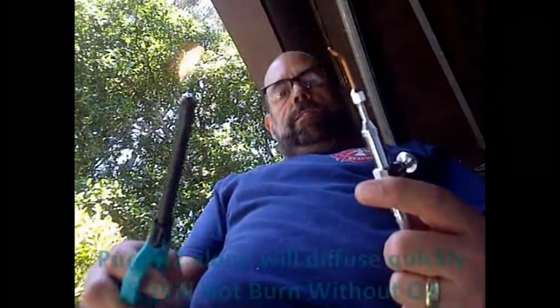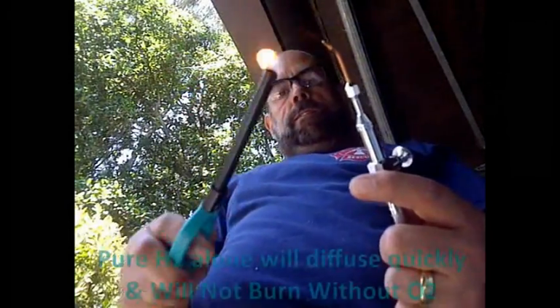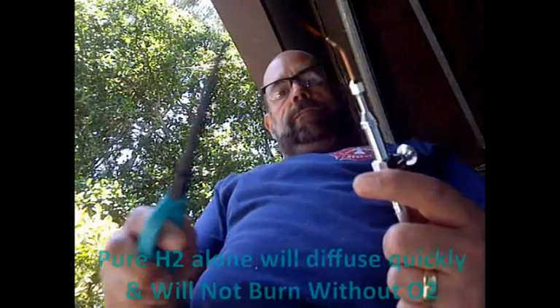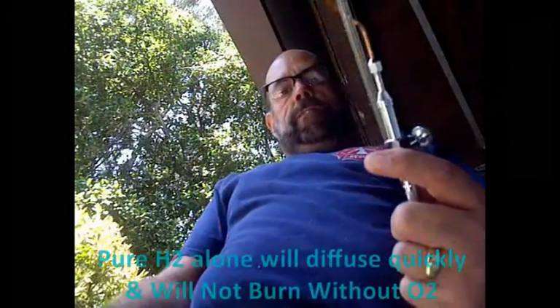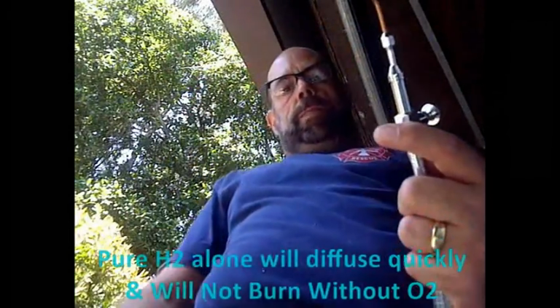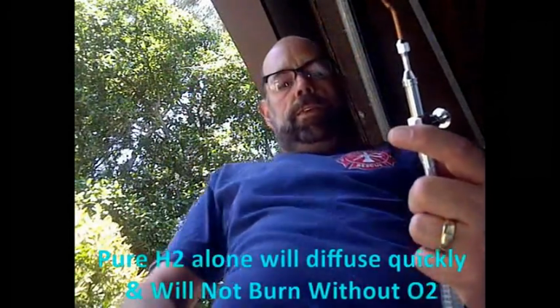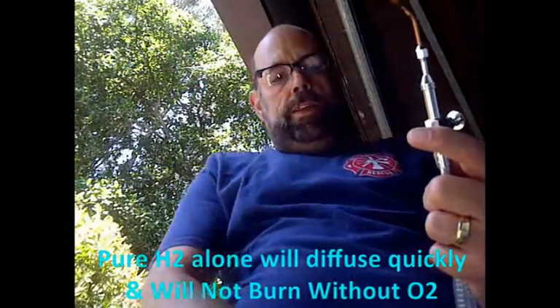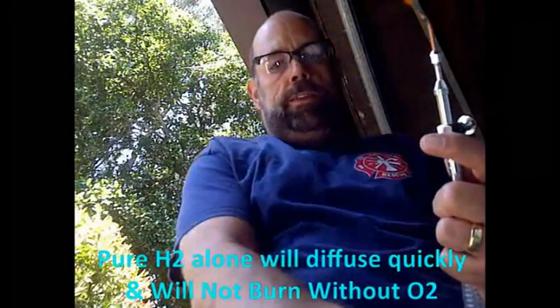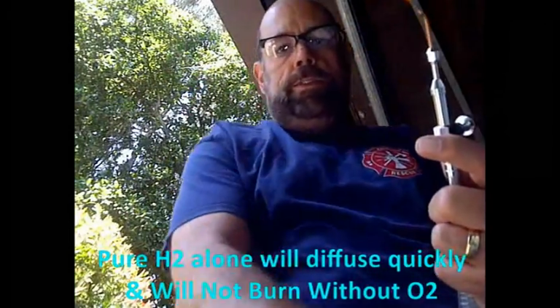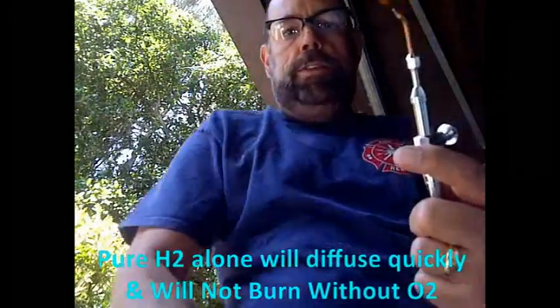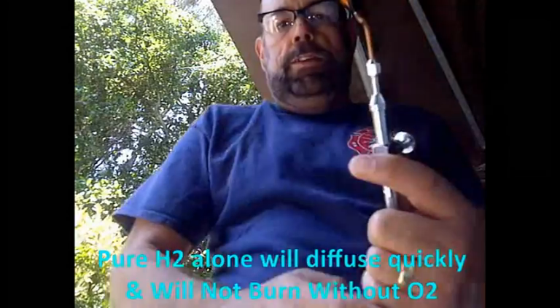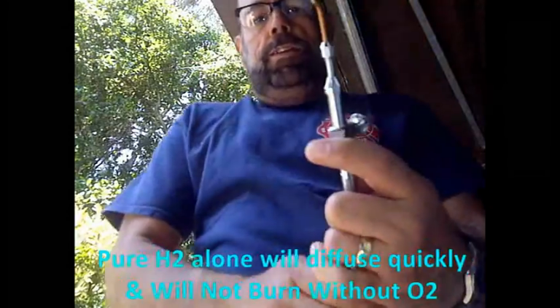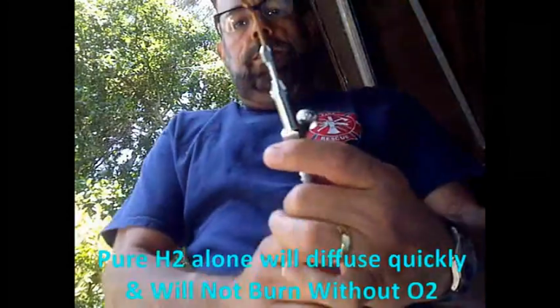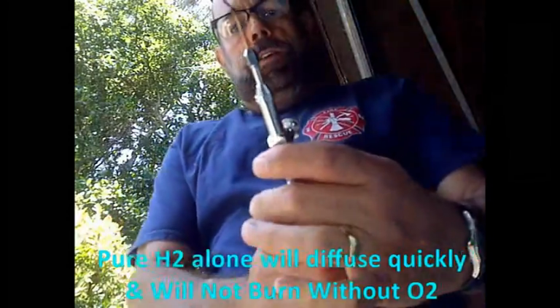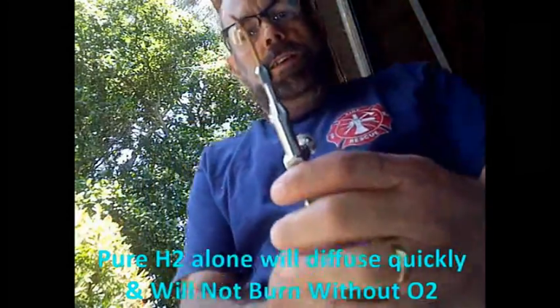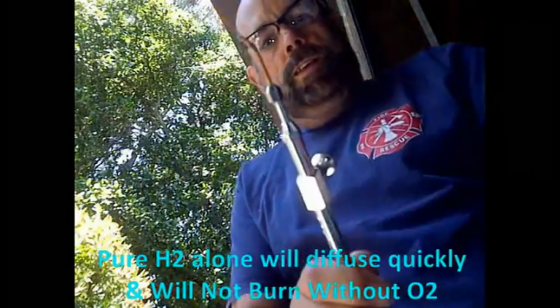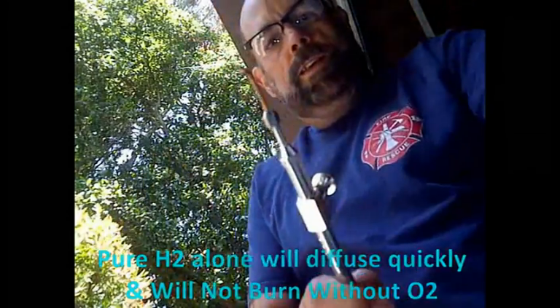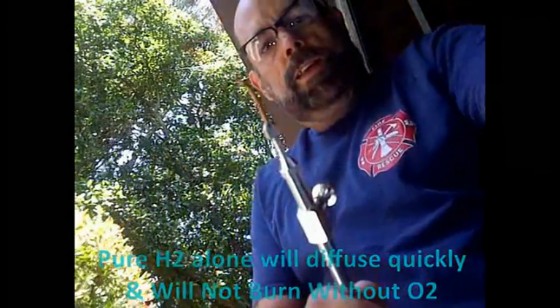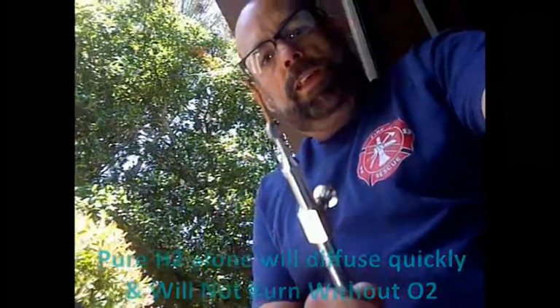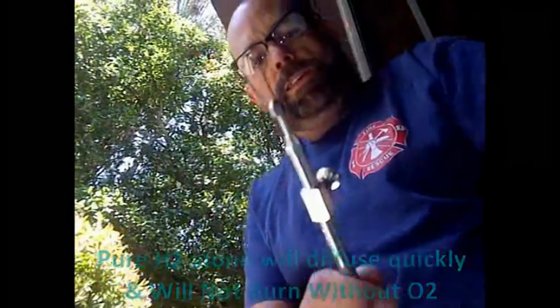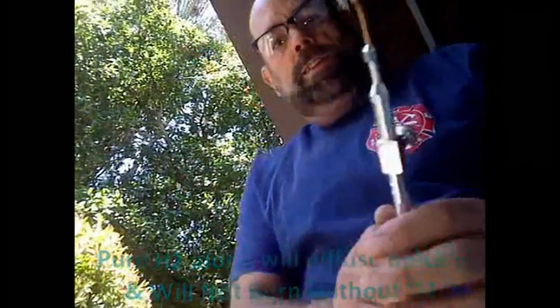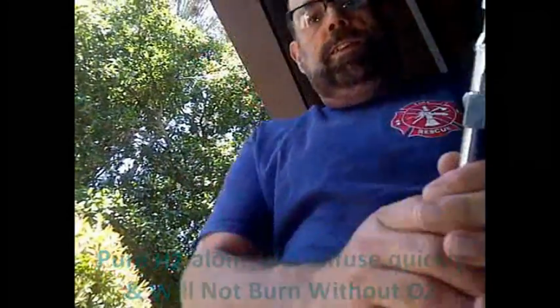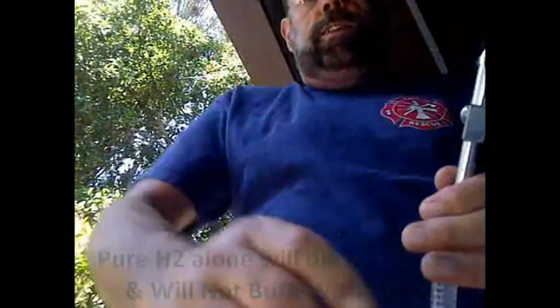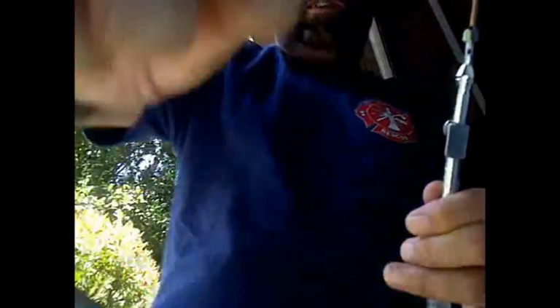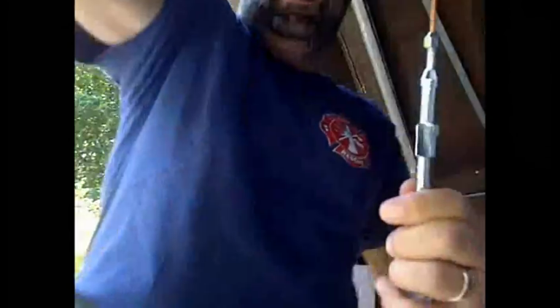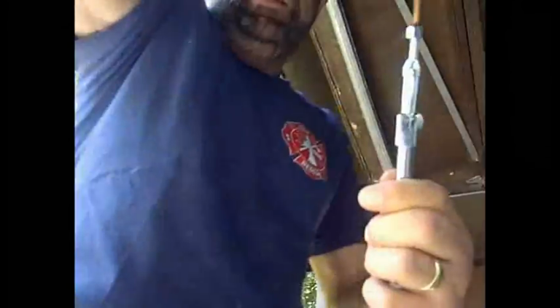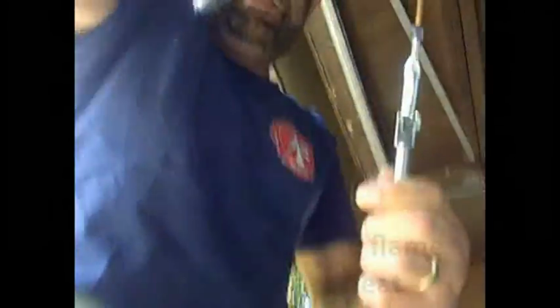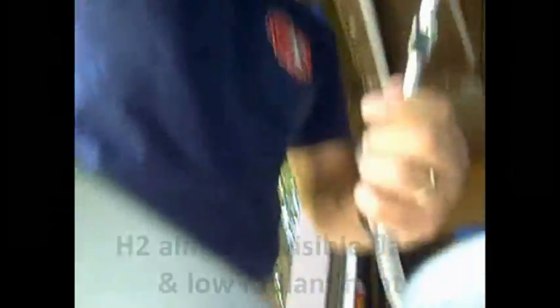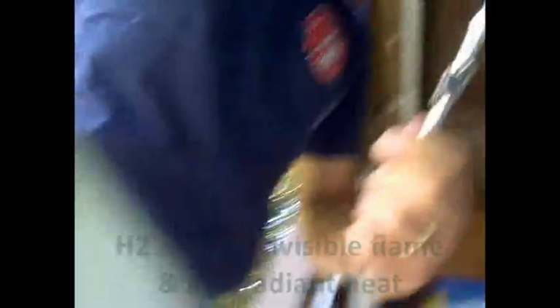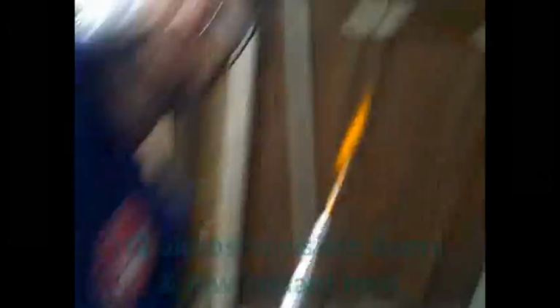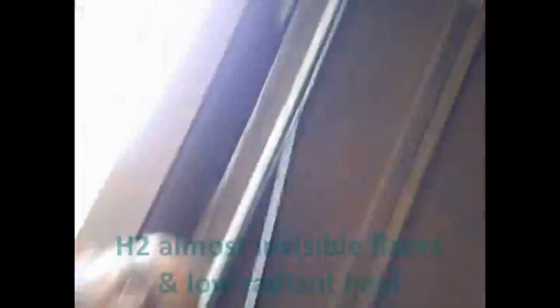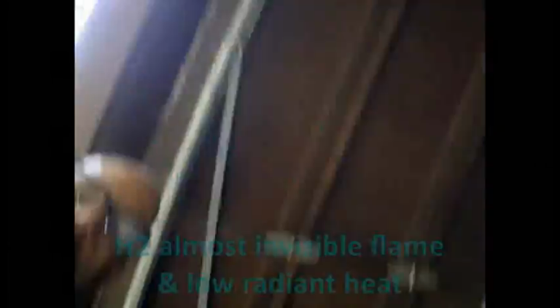Hydrogen flames are nearly invisible and also have a very low radiant heat.